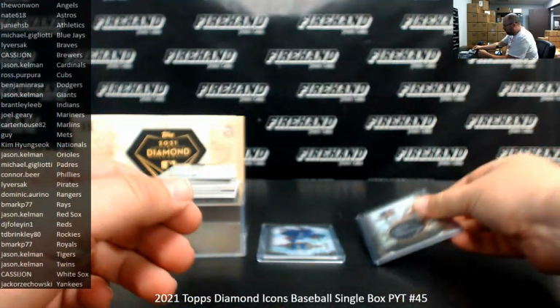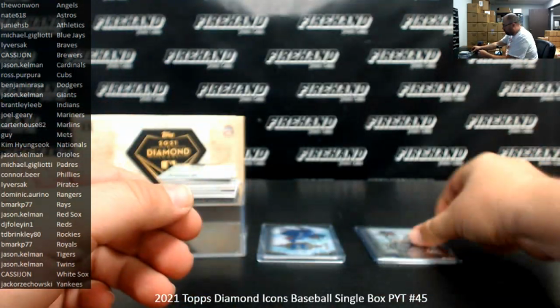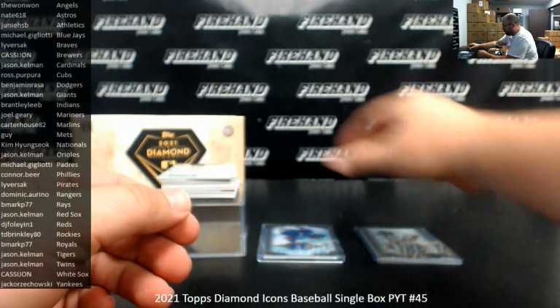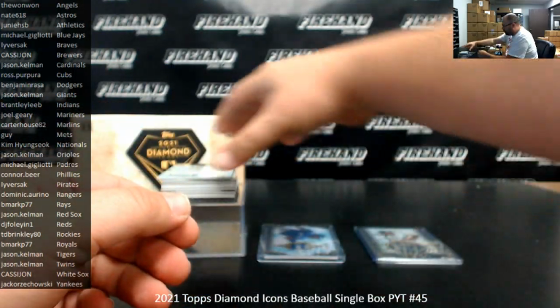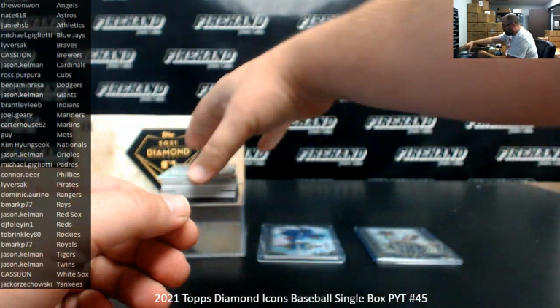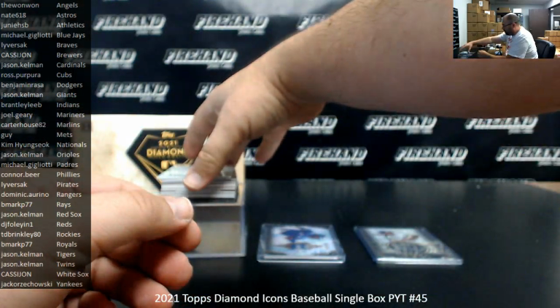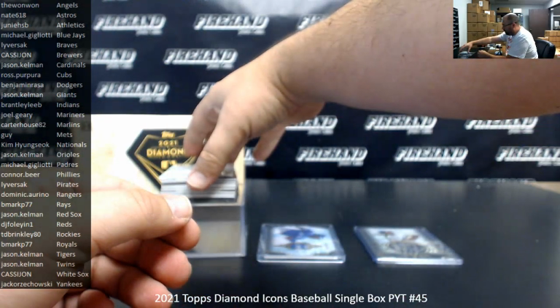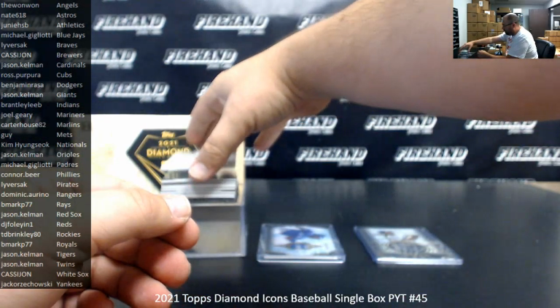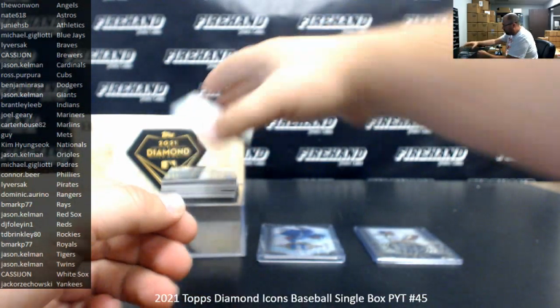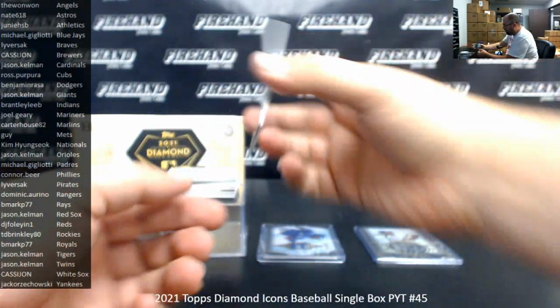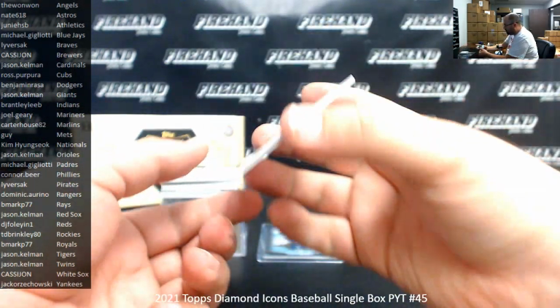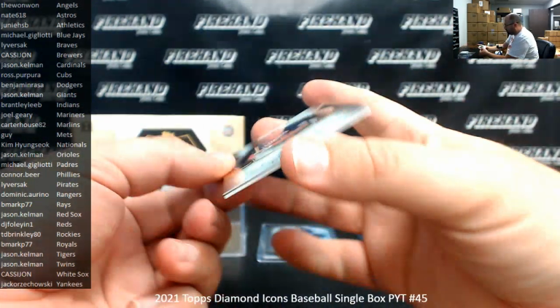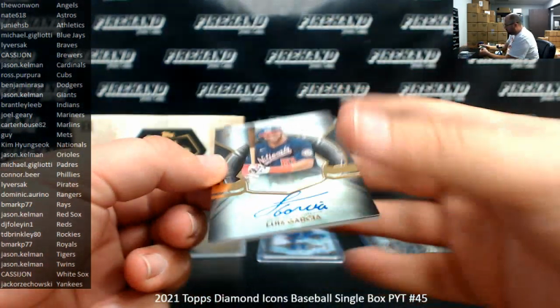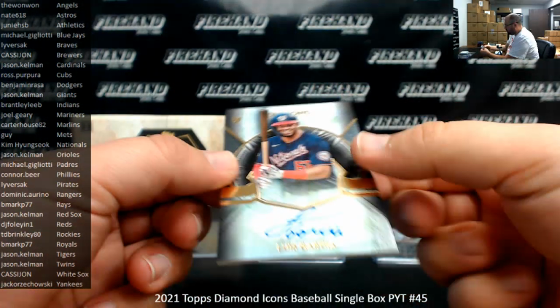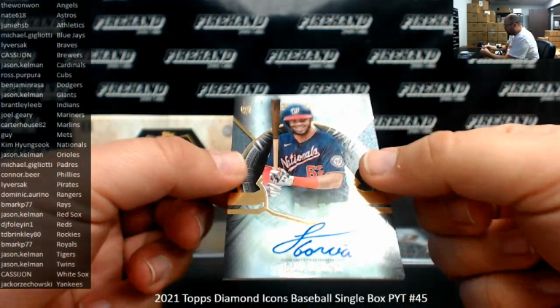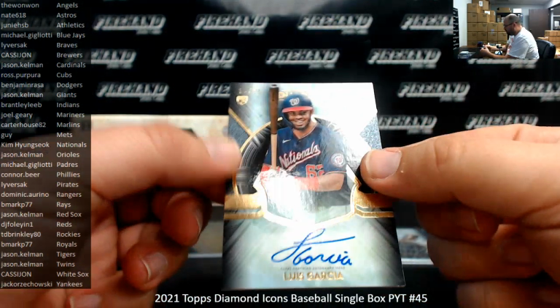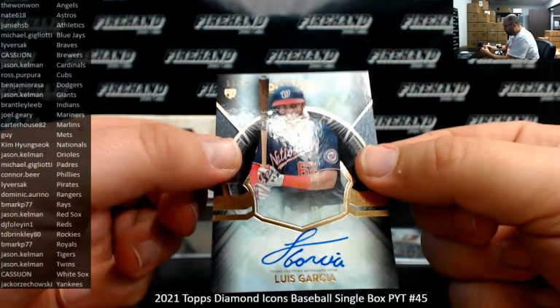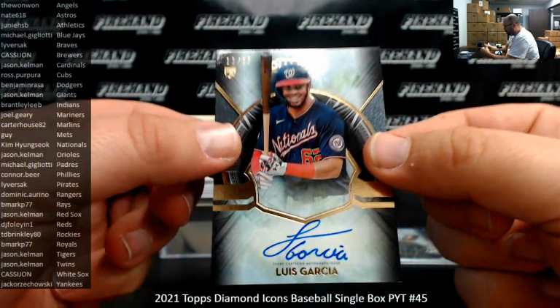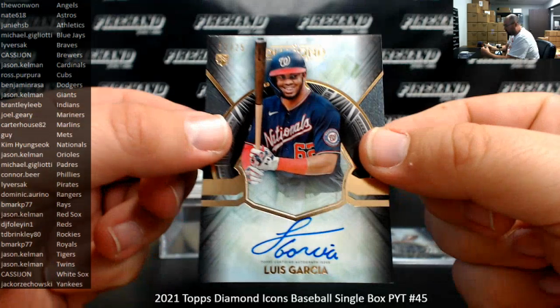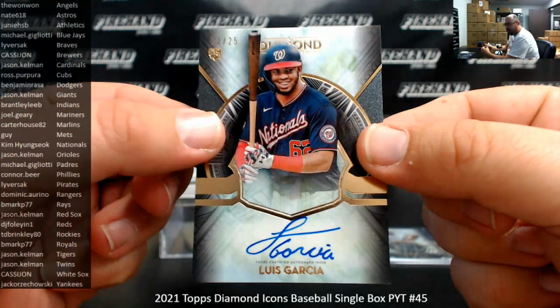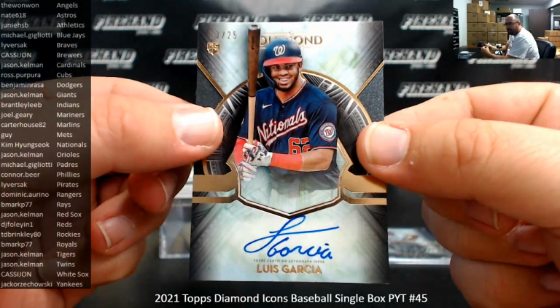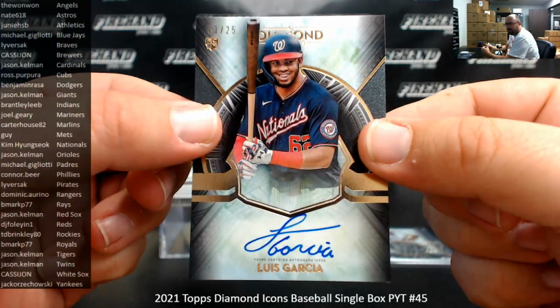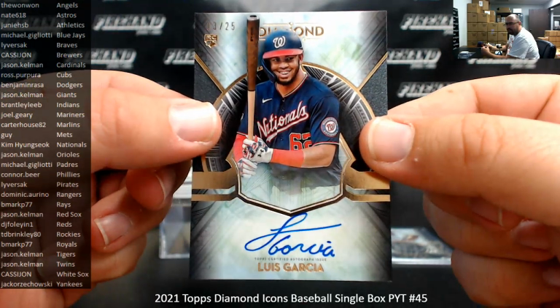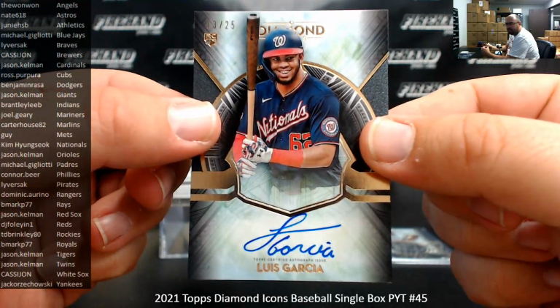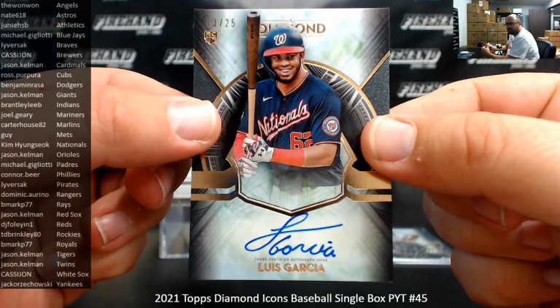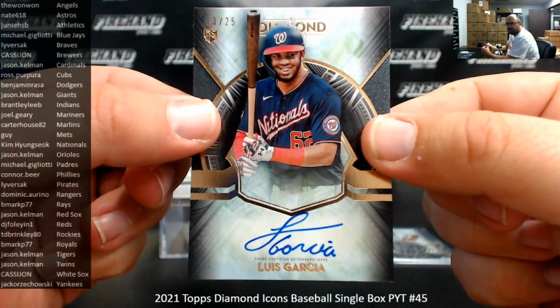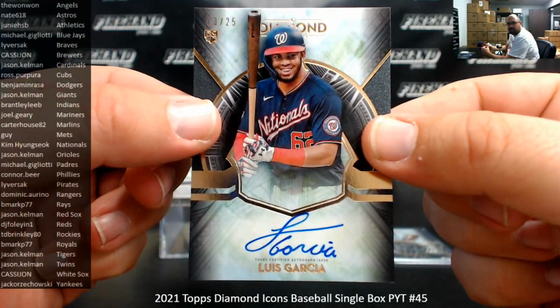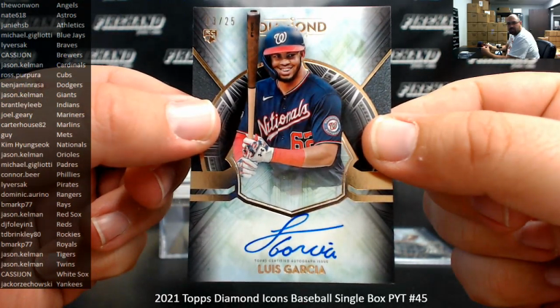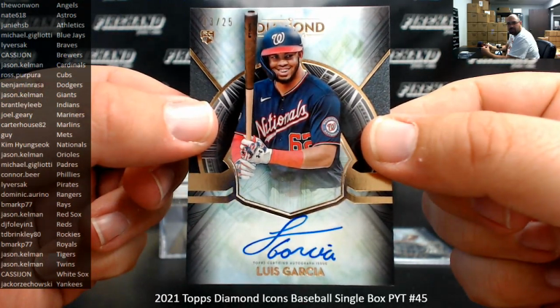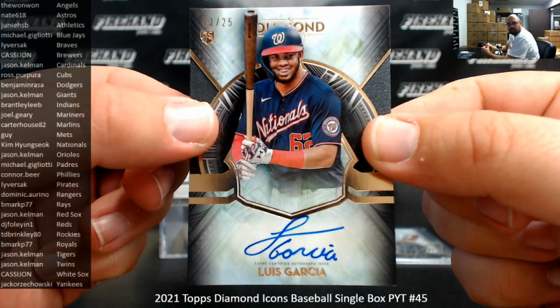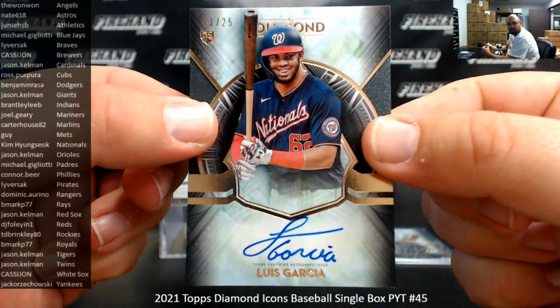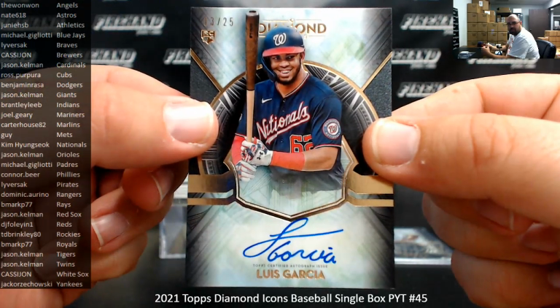All right, next auto. For the Washington Nationals, Luis Garcia, 13 of 25, going to Kim Hyung-Suk.